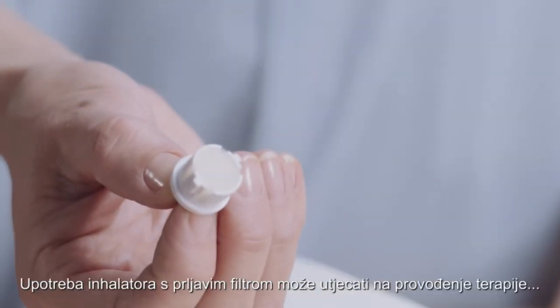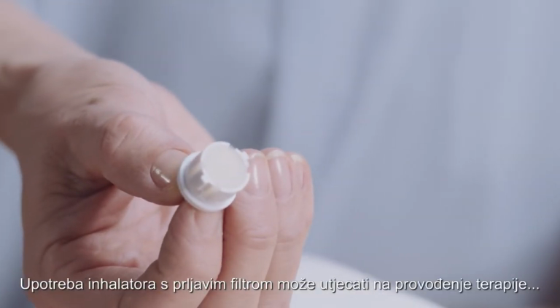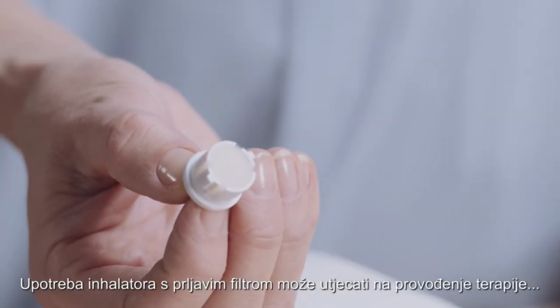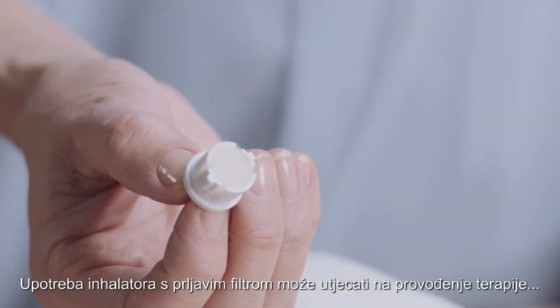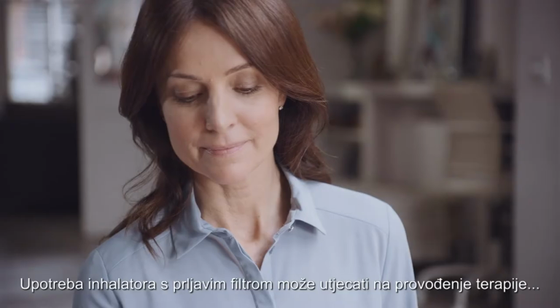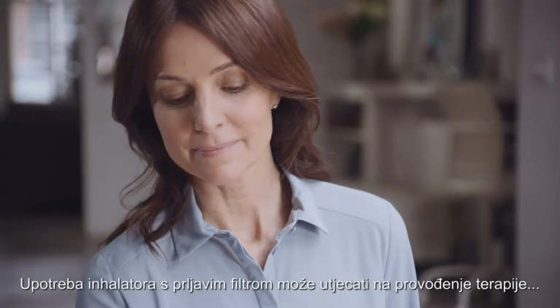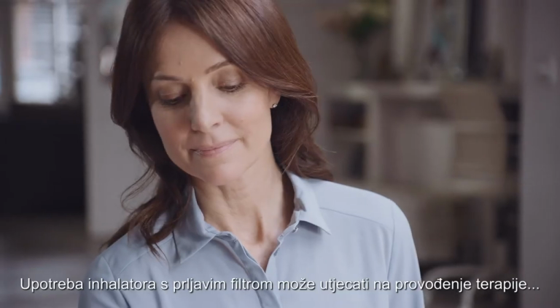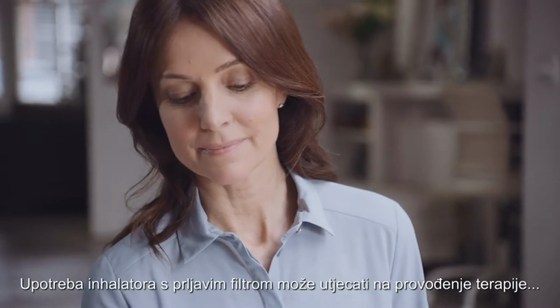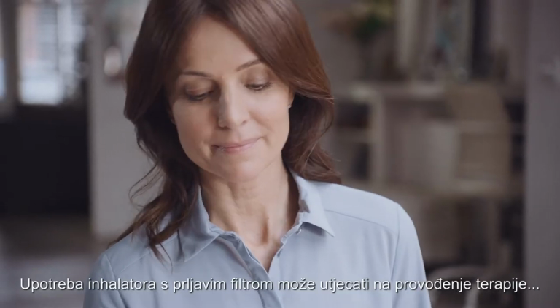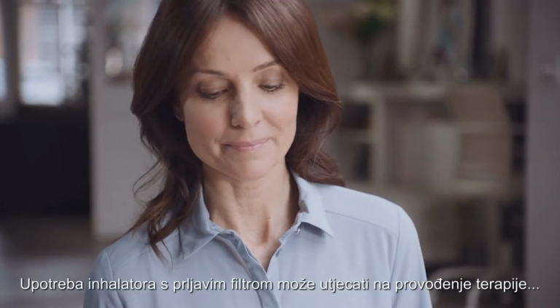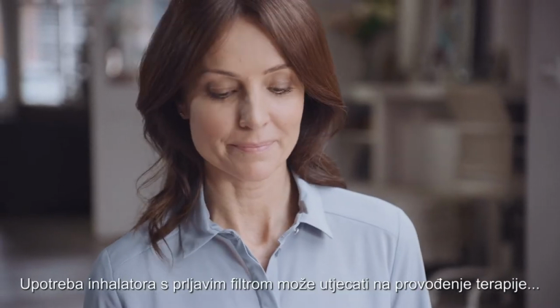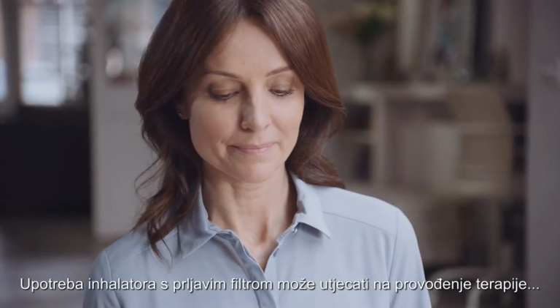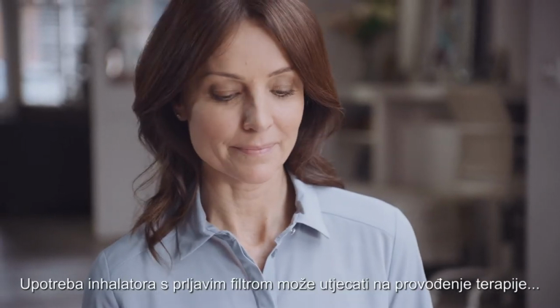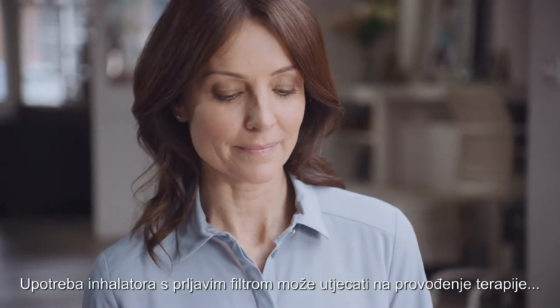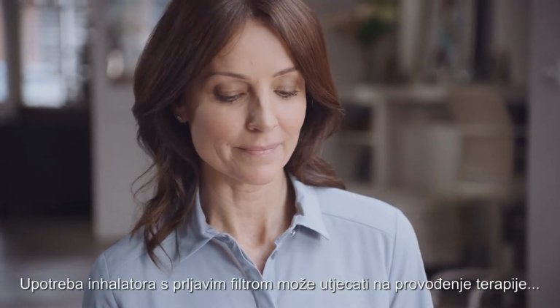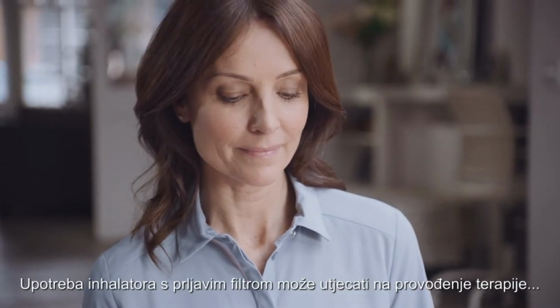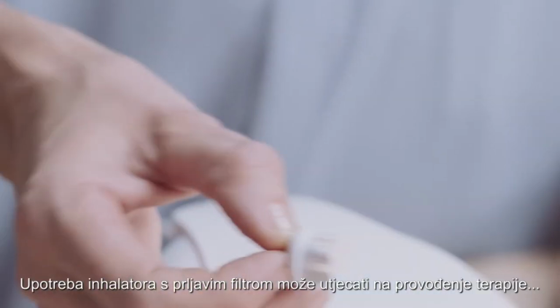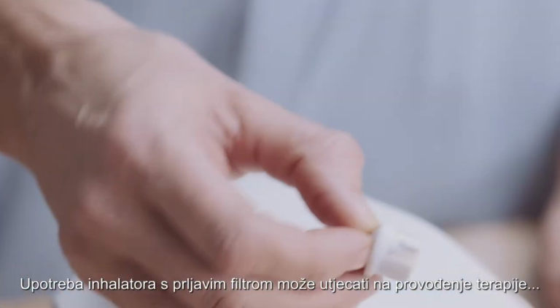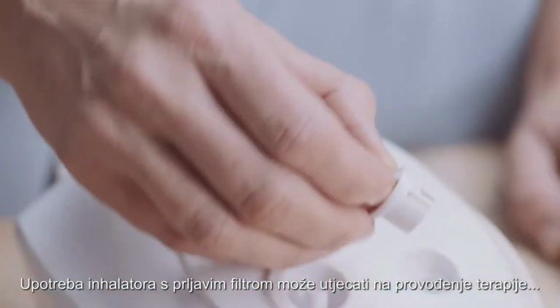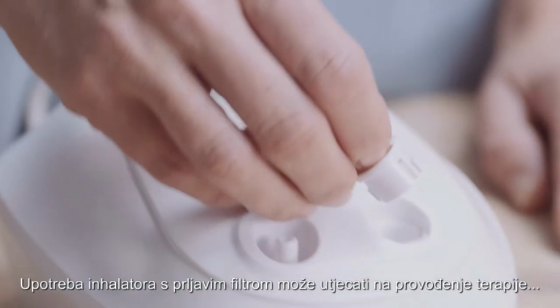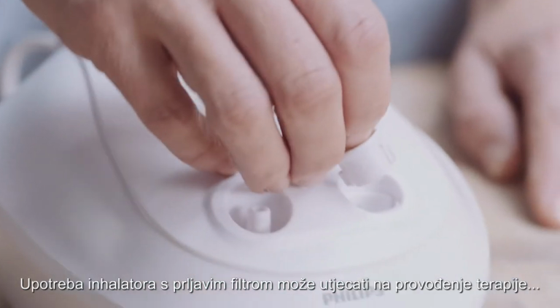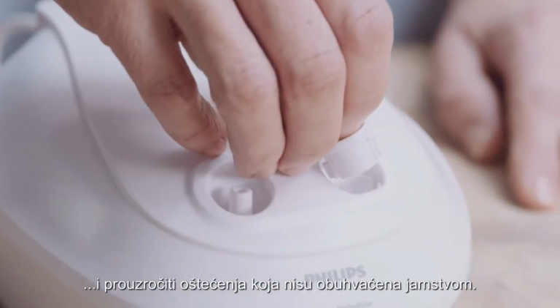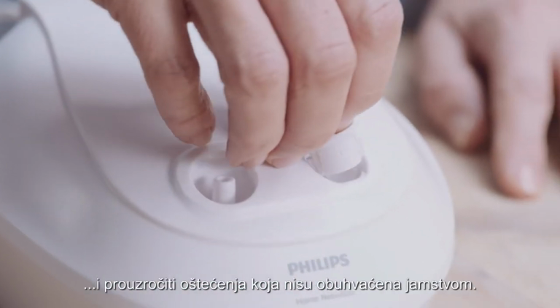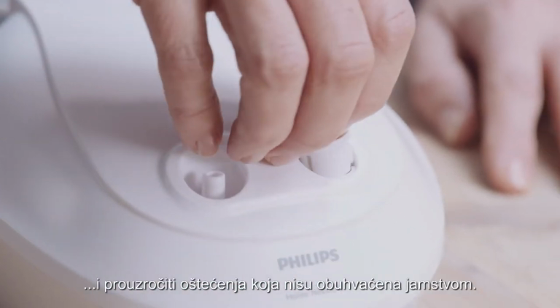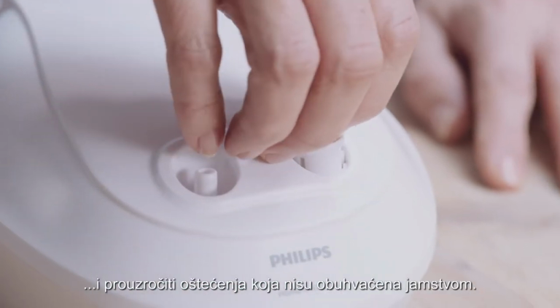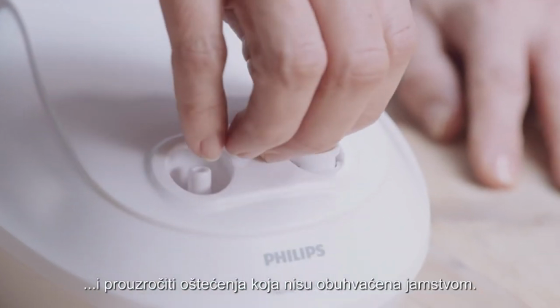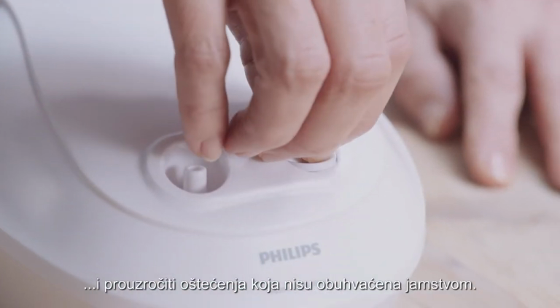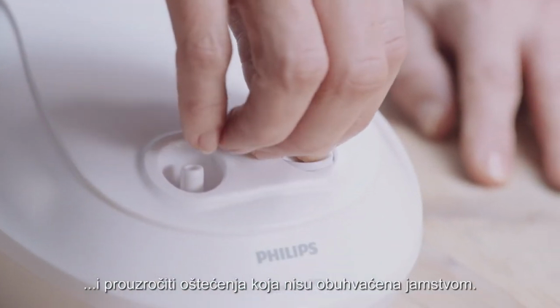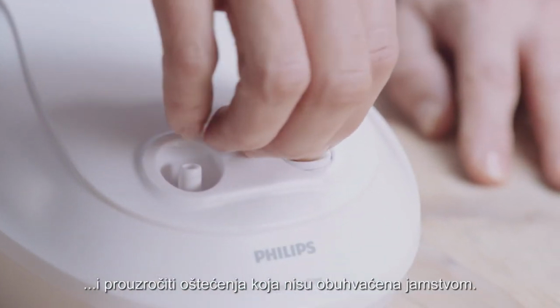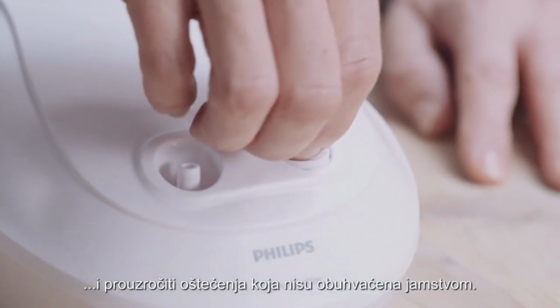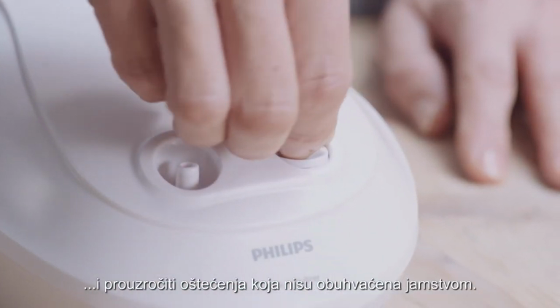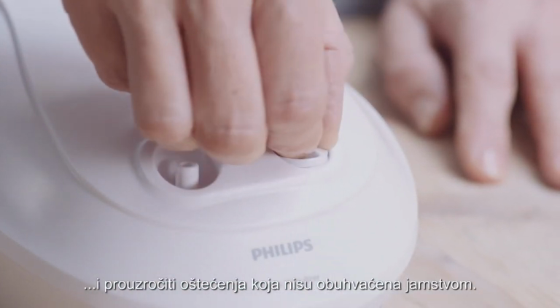Operating the unit with a dirty filter can impair proper operation and cause damage that's not covered by the warranty.